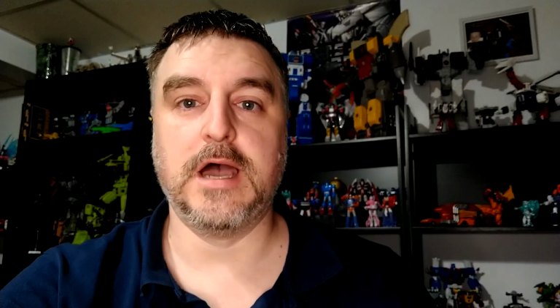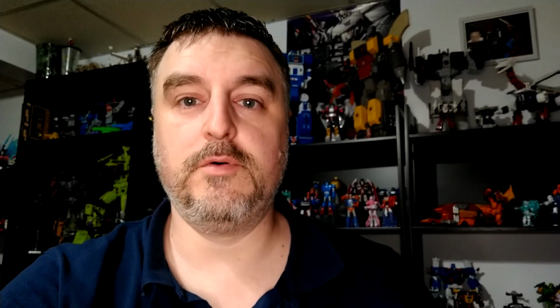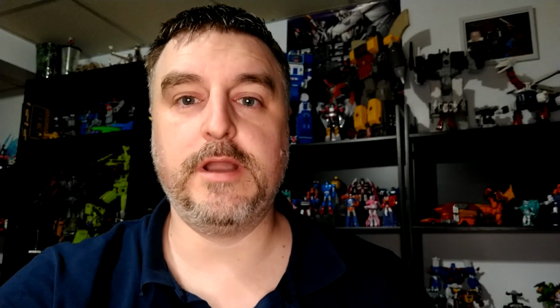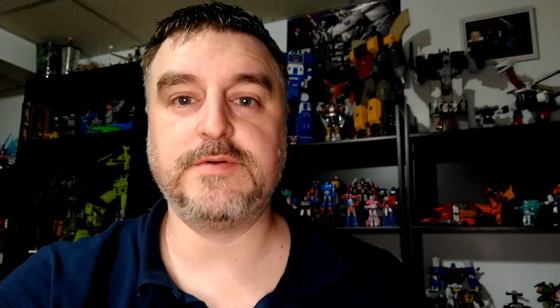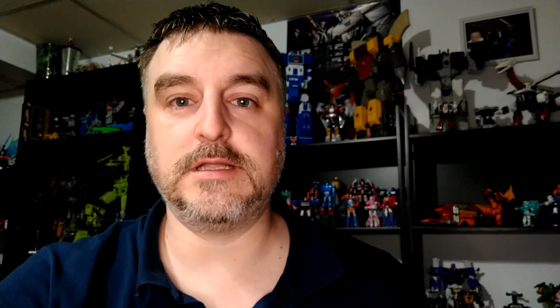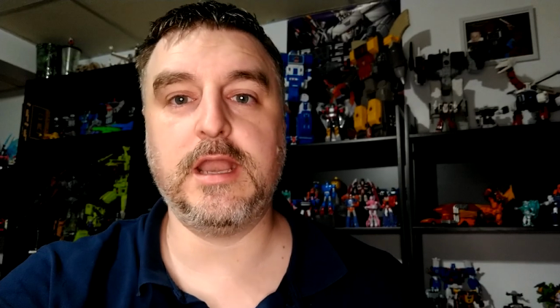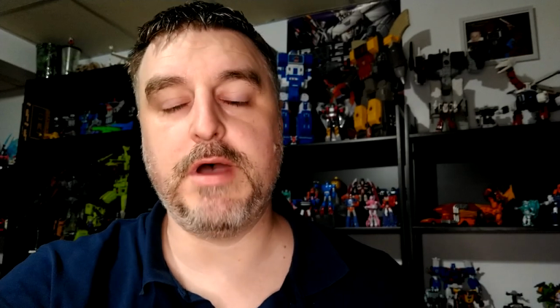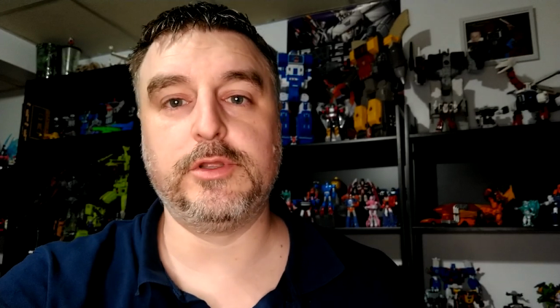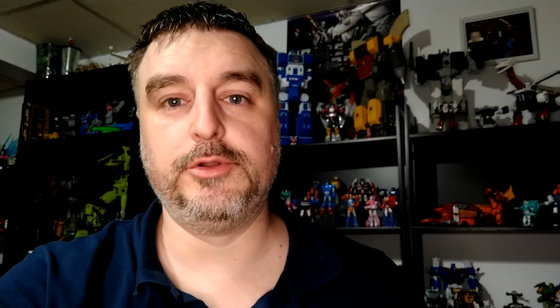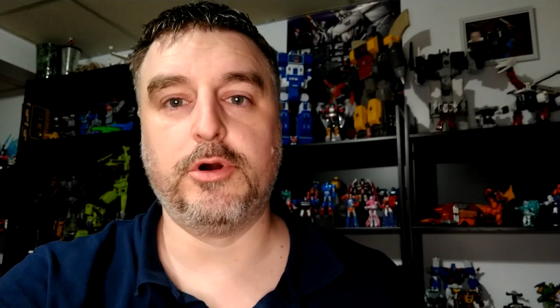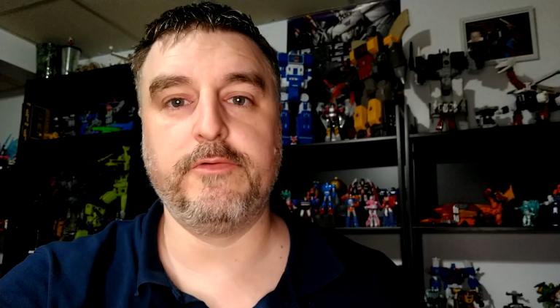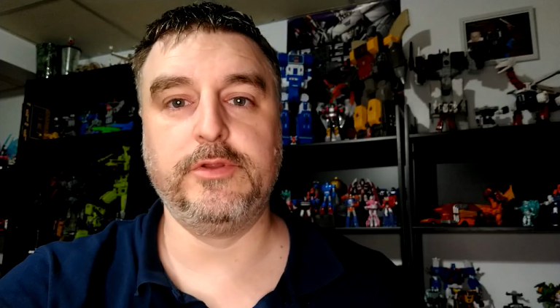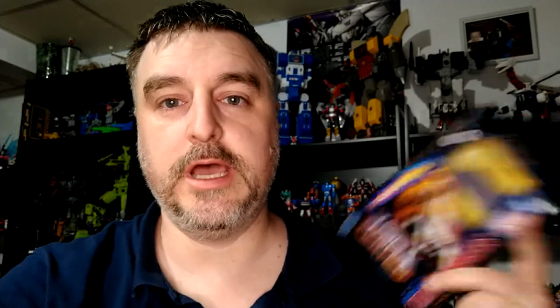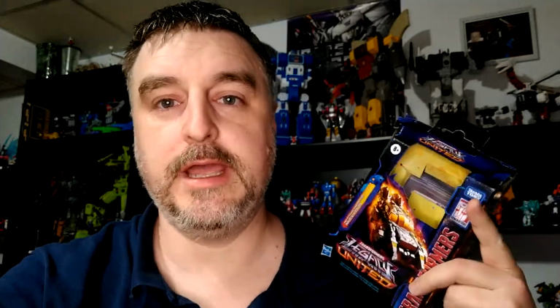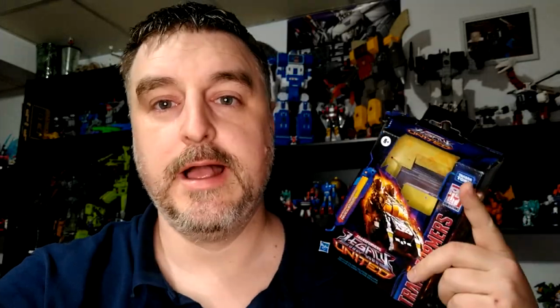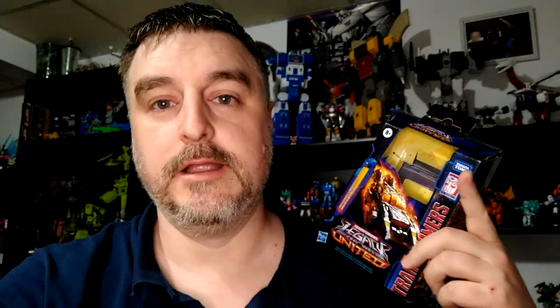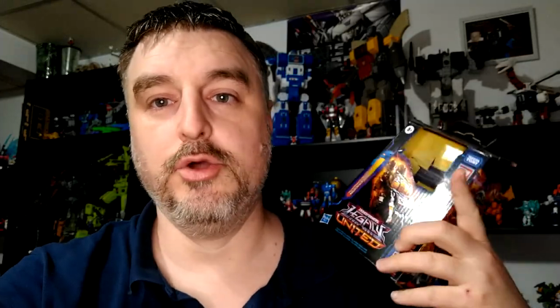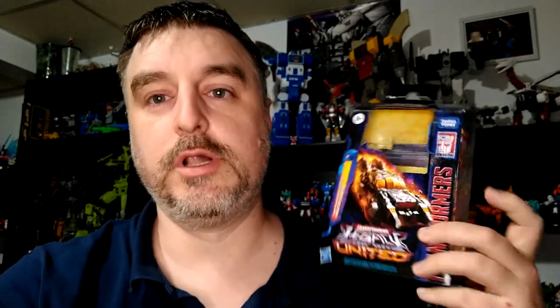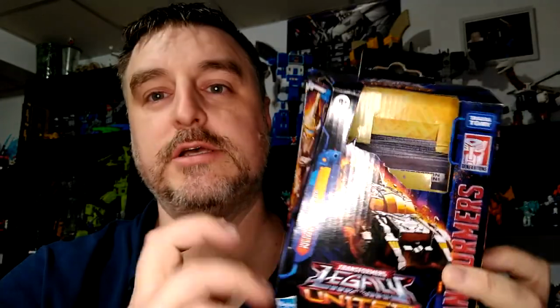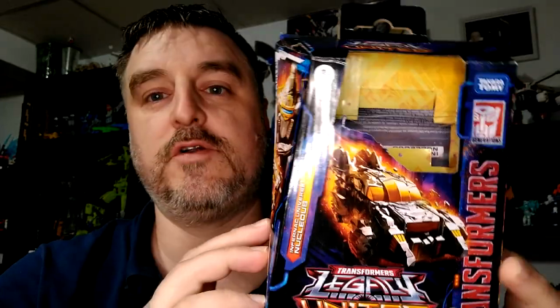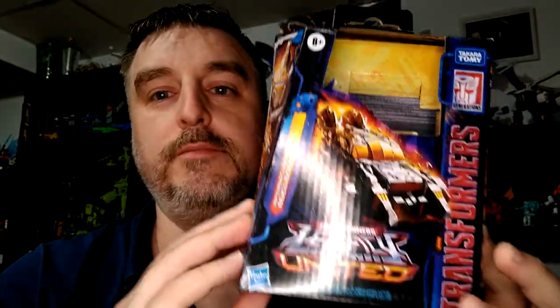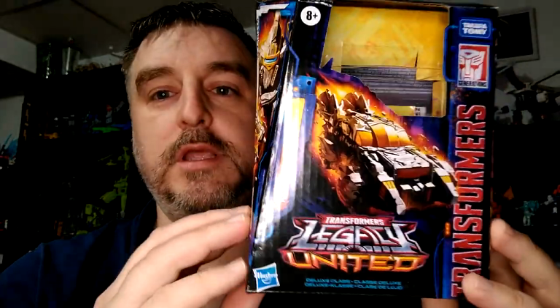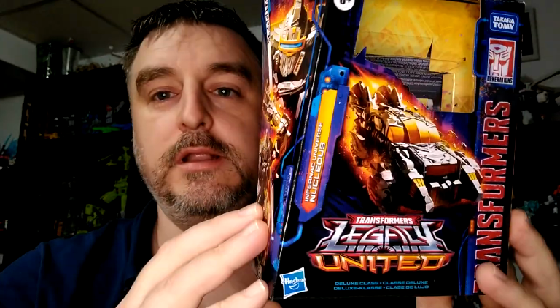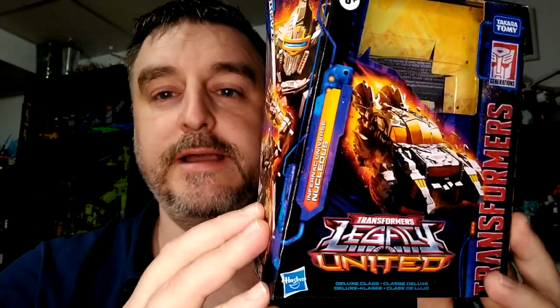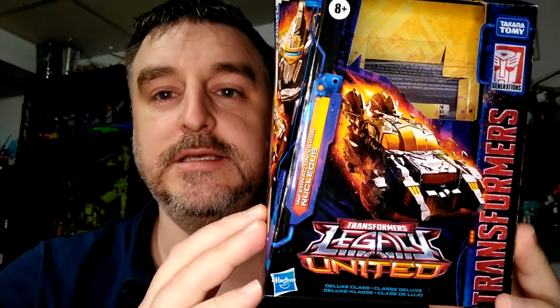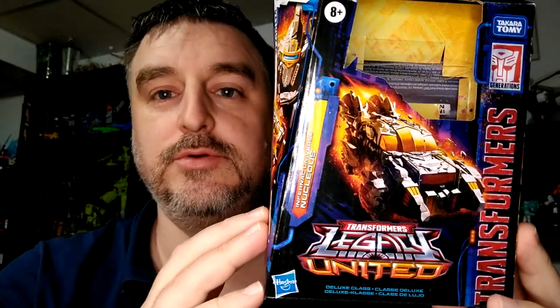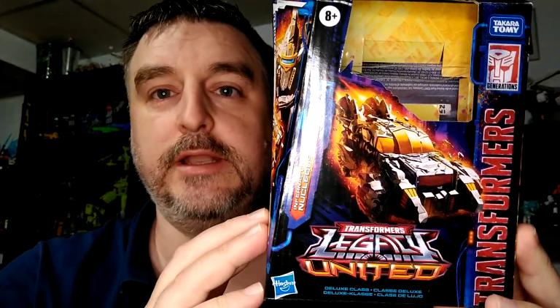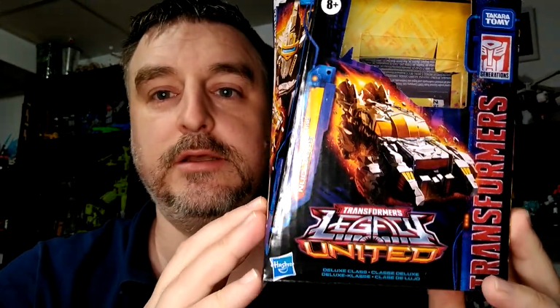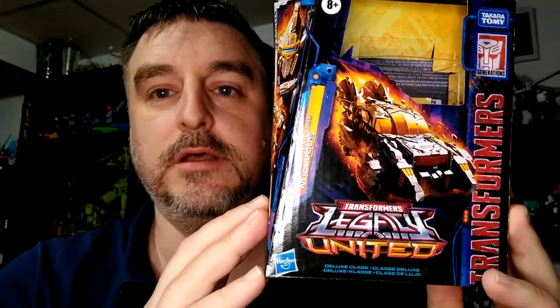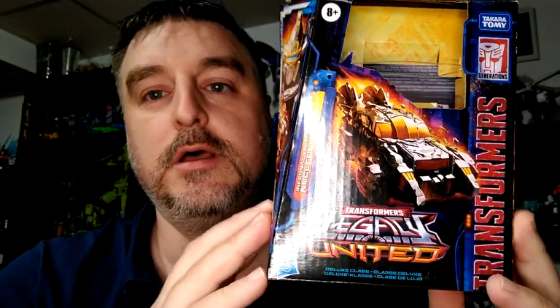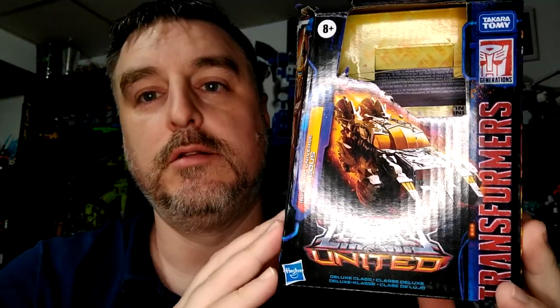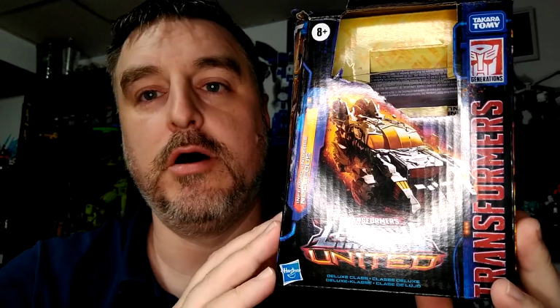Hi everyone, my name is Reza Elkane. I'm back with another toy review, and today we're looking at Nucleus from the Legacy United line.